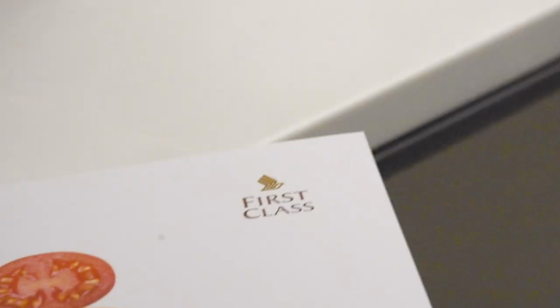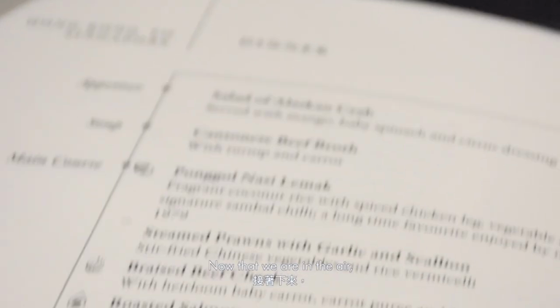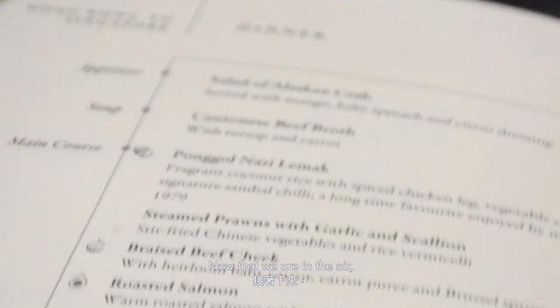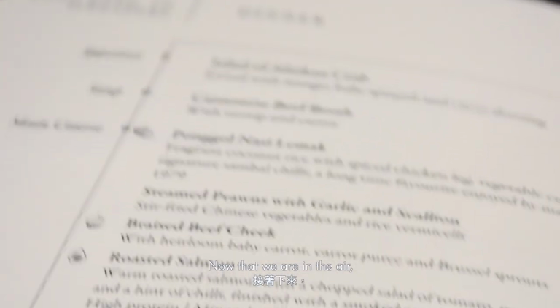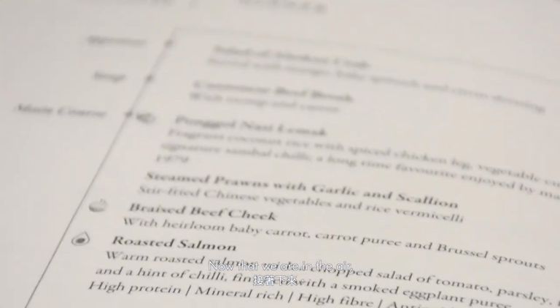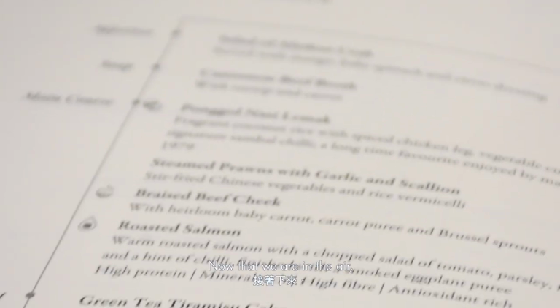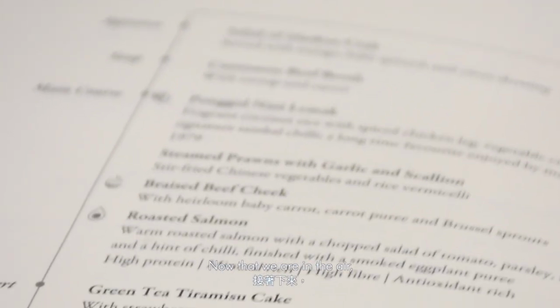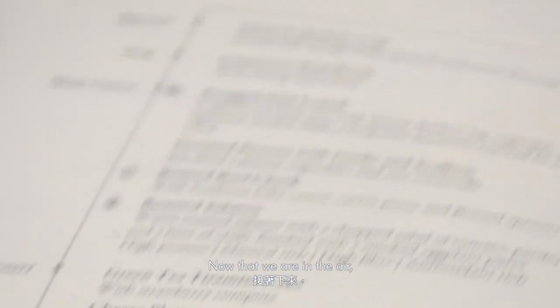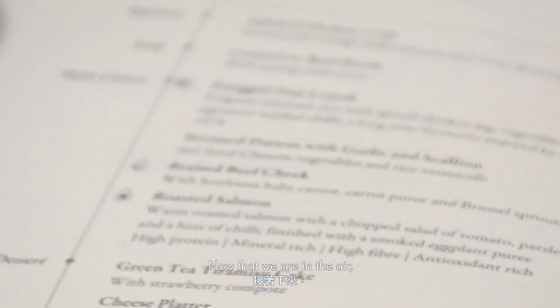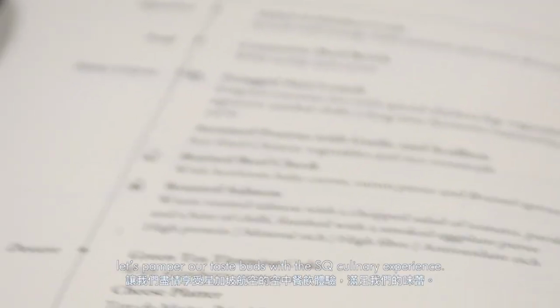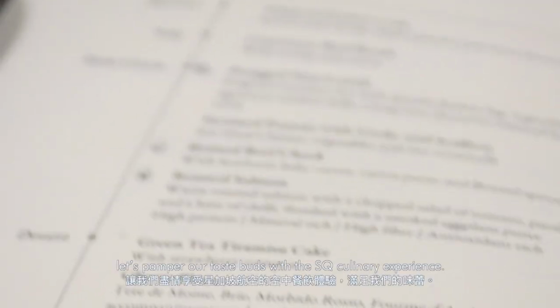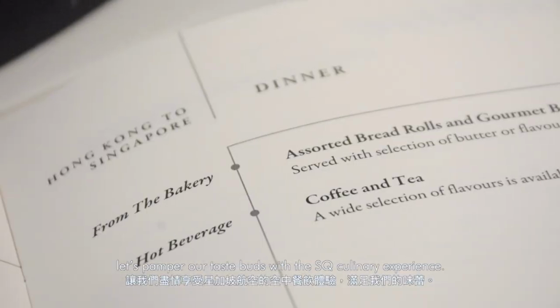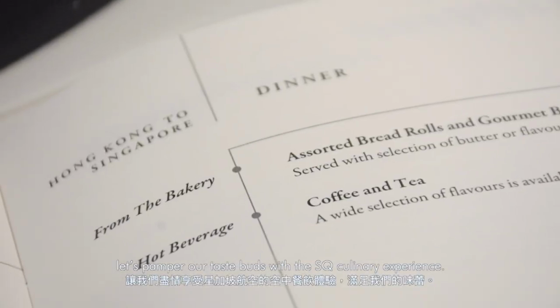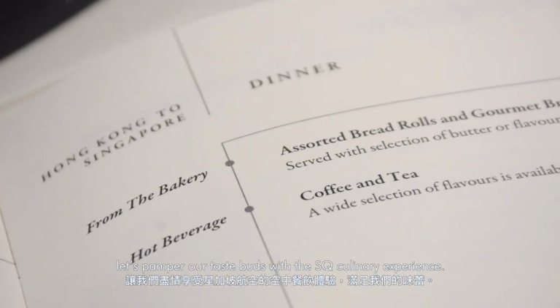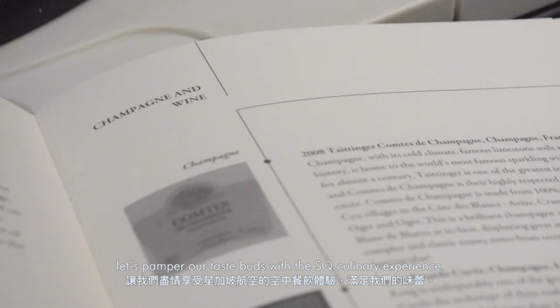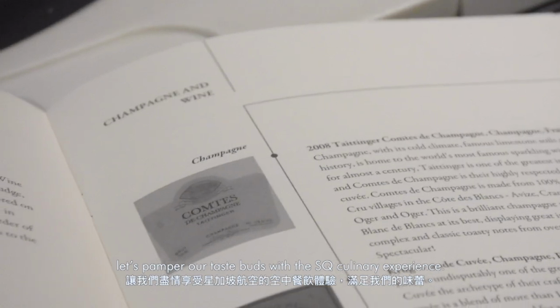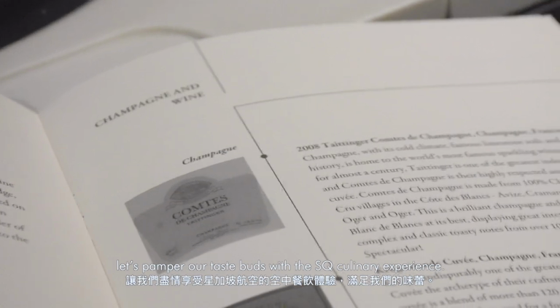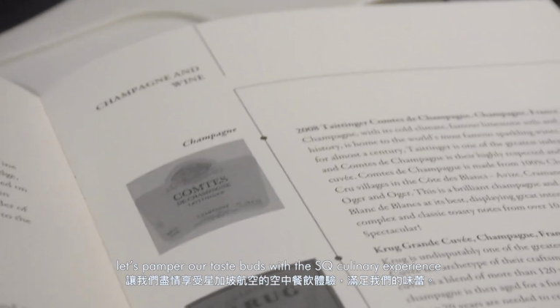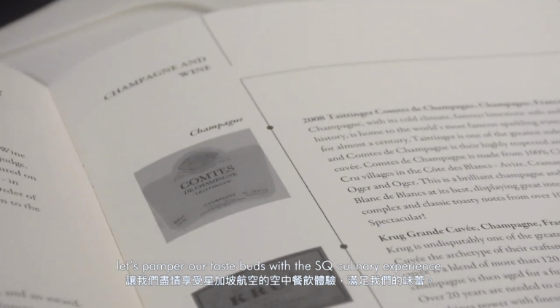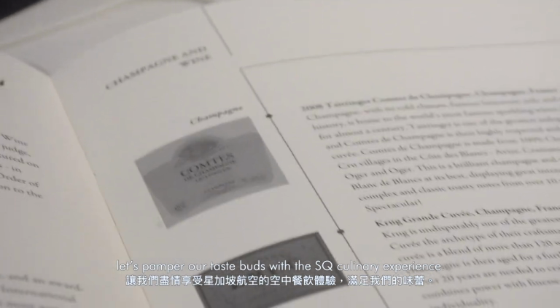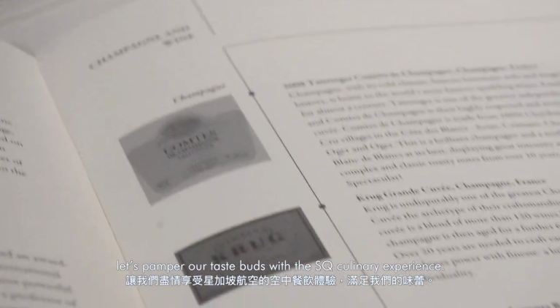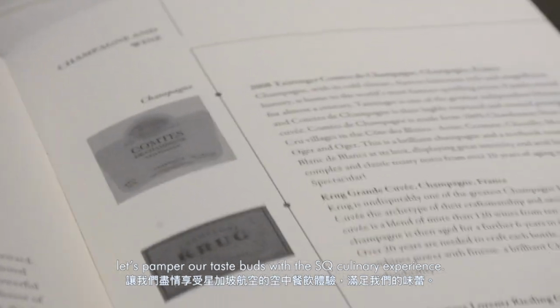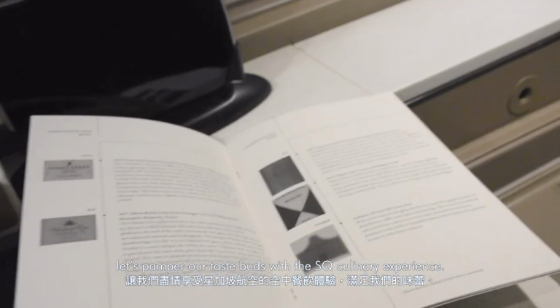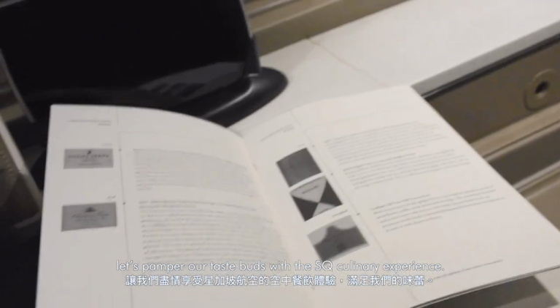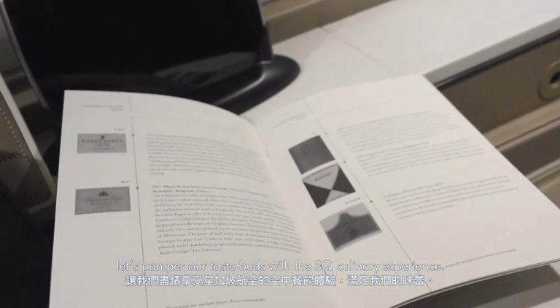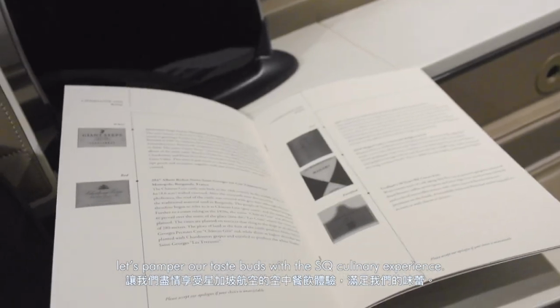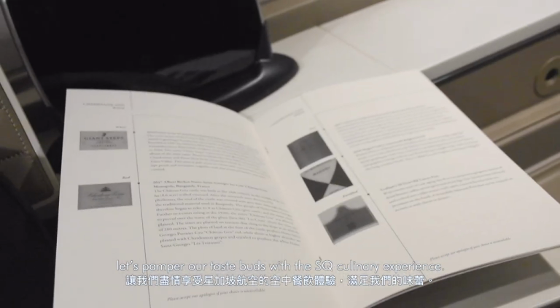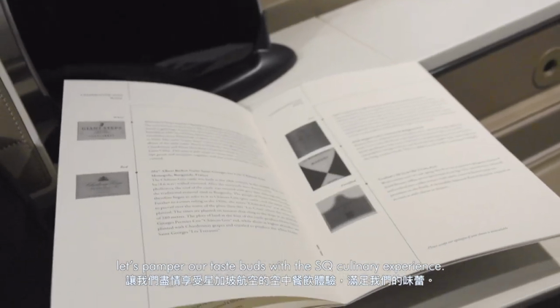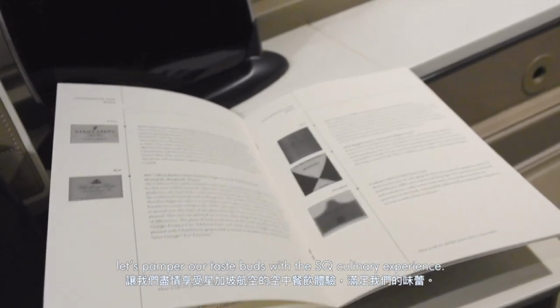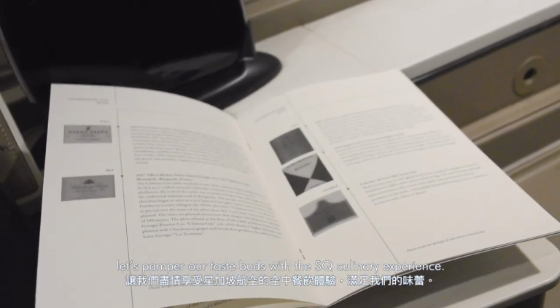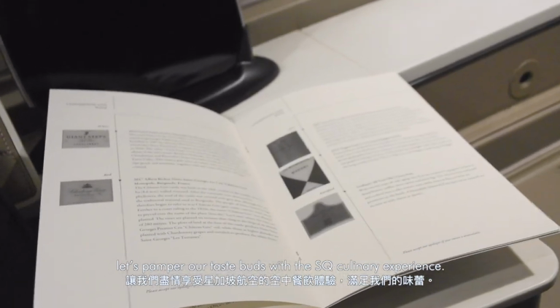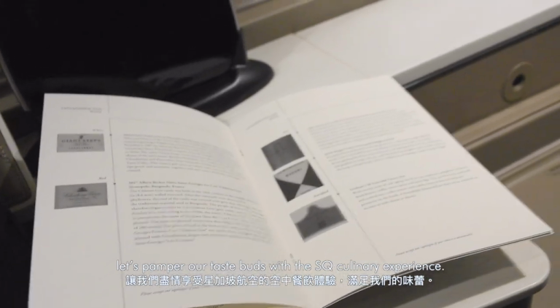Now that we are in the air, let's pamper our taste buds with the SQ Culinary Experience.